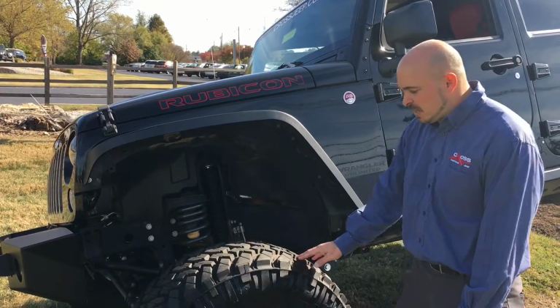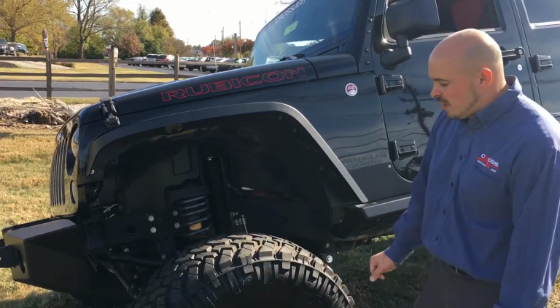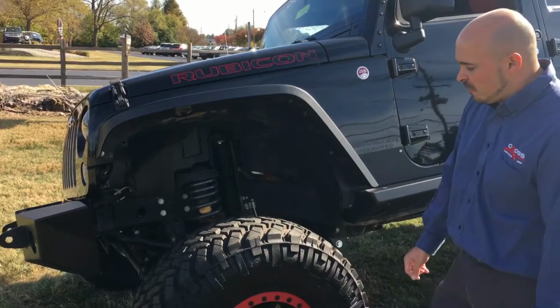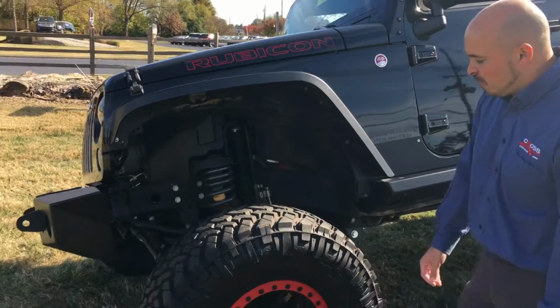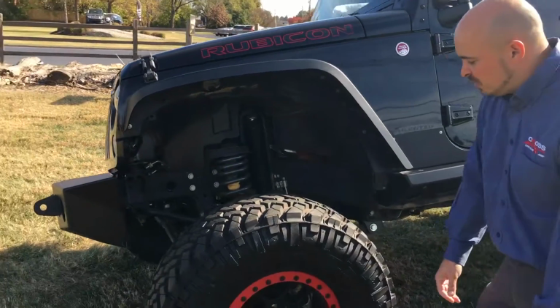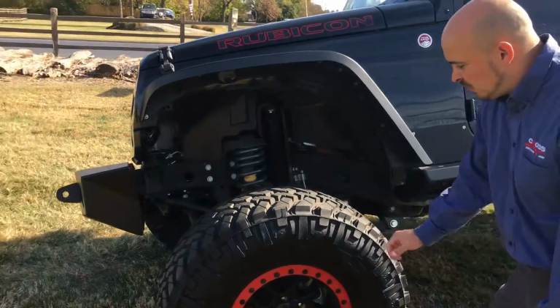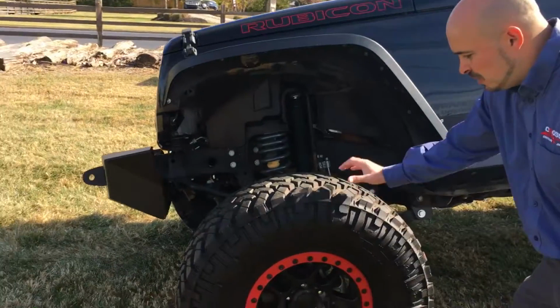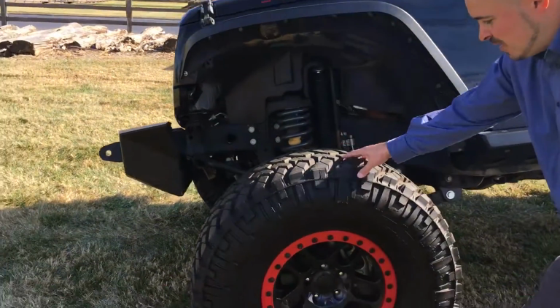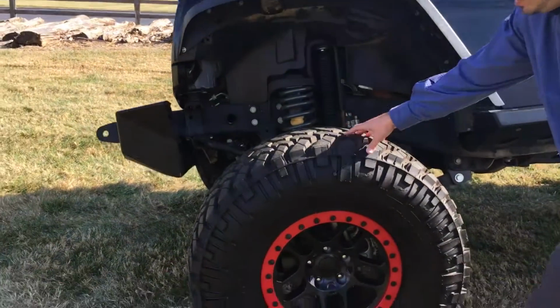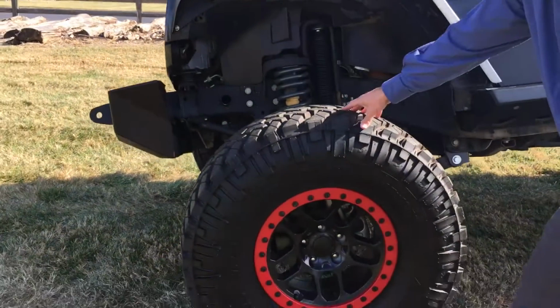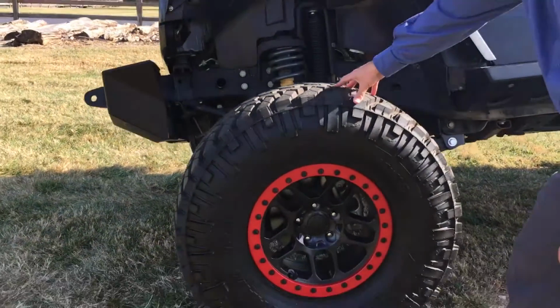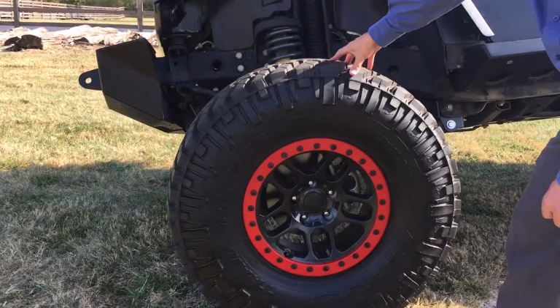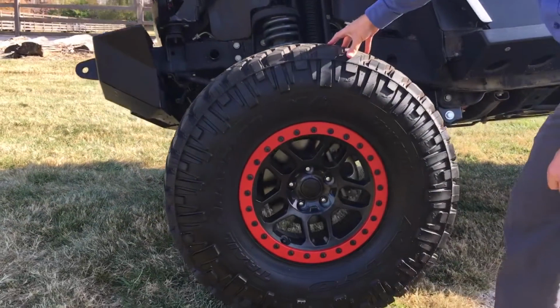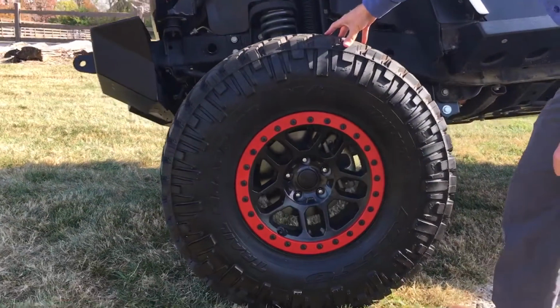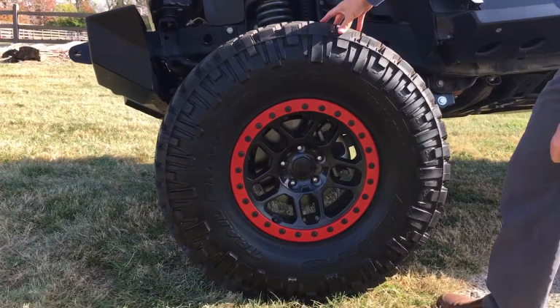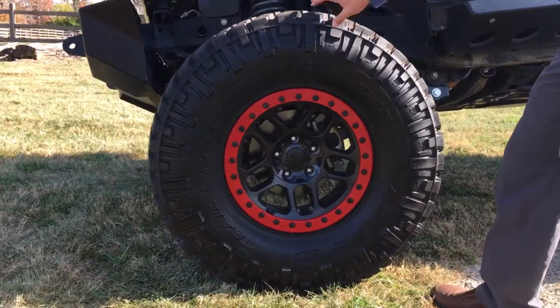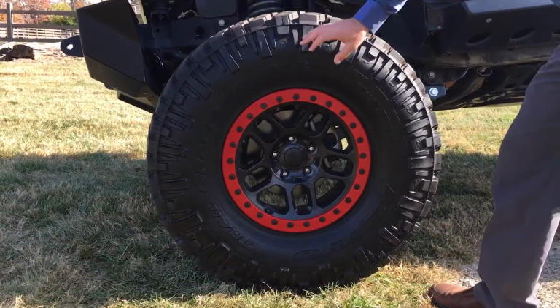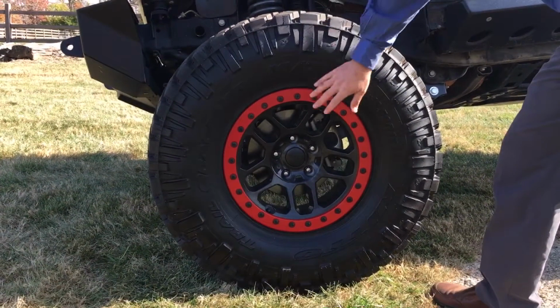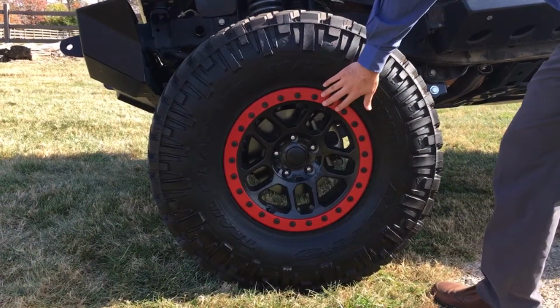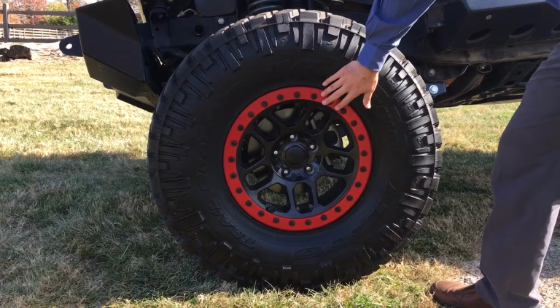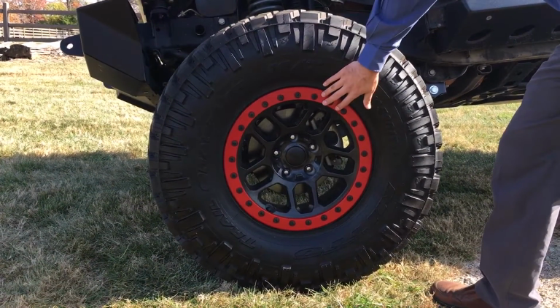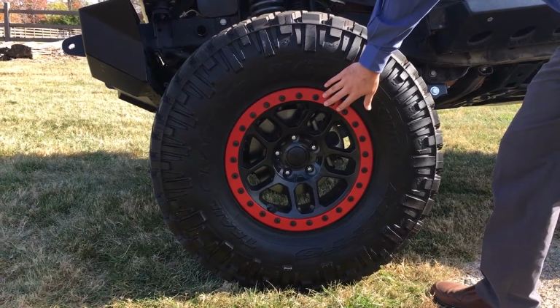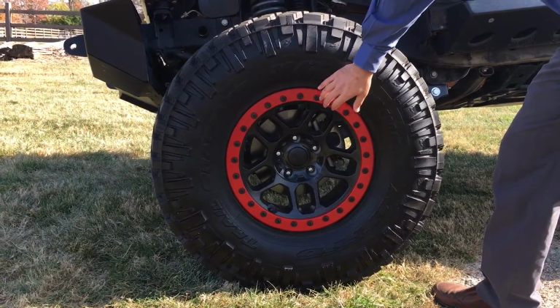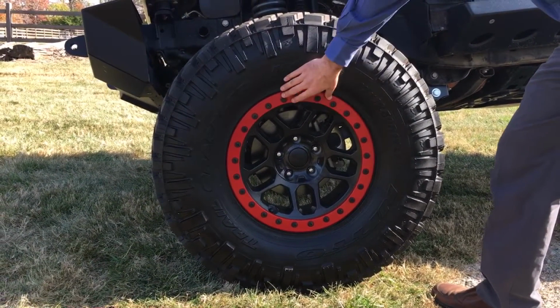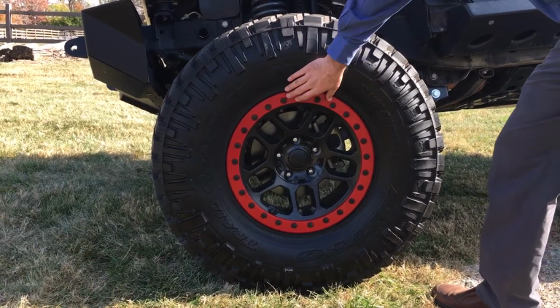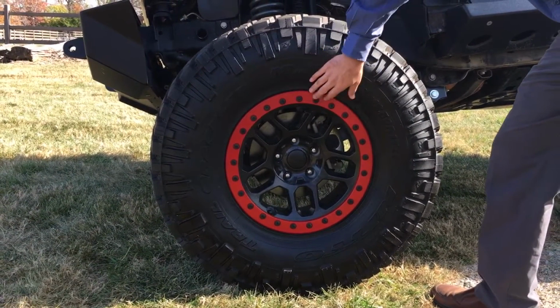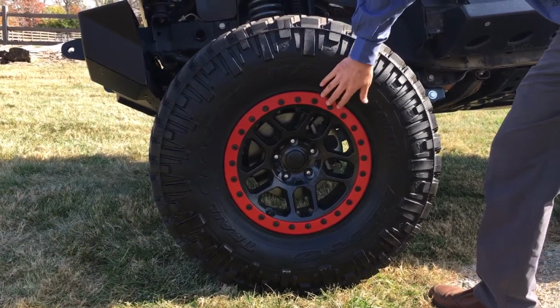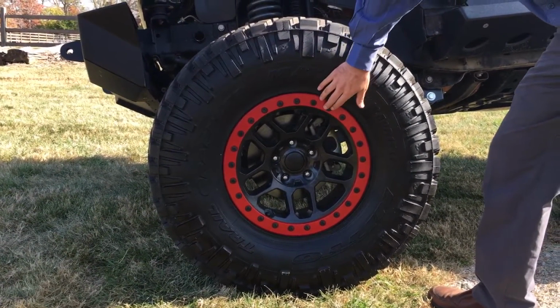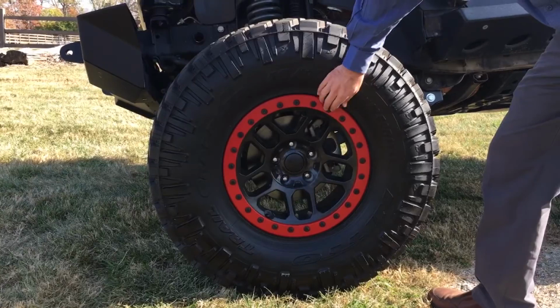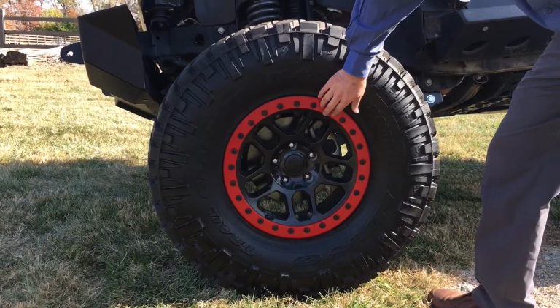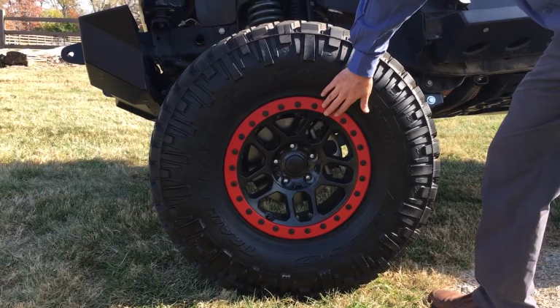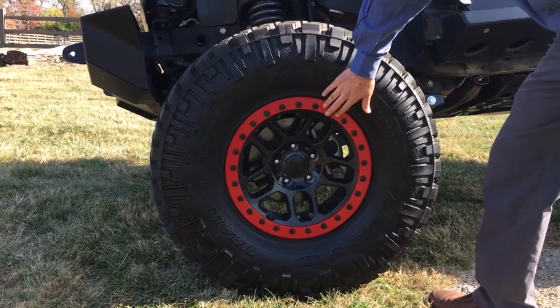Speaking of off-road performance, we've got 37-inch mud terrain tires wrapped around Mopar beadlock rims that we painted the ring red to match our red and black theme.